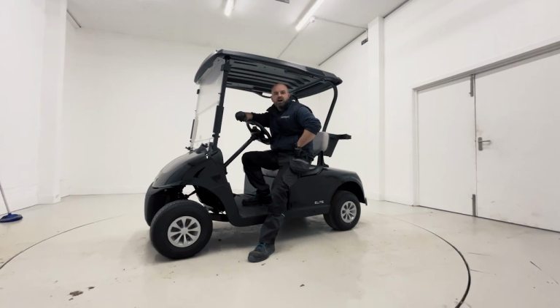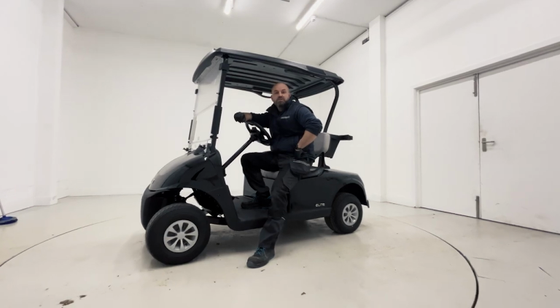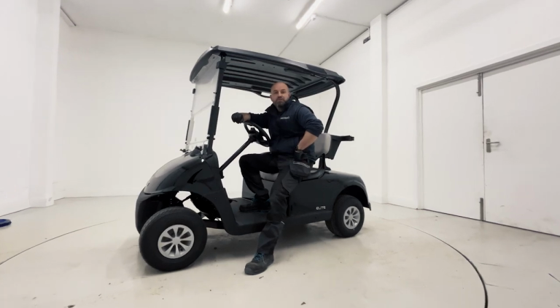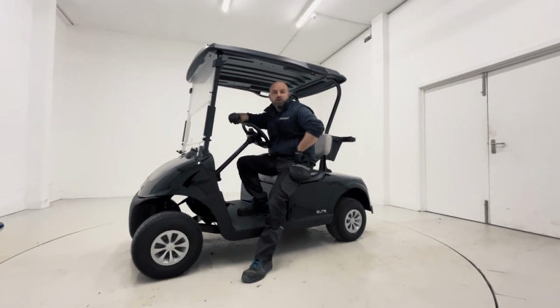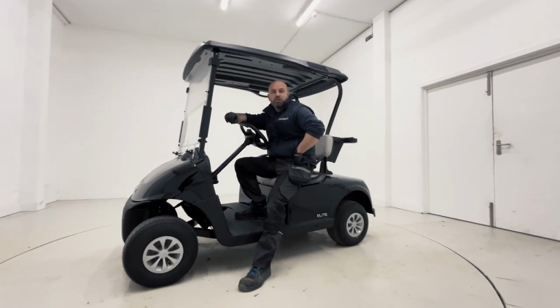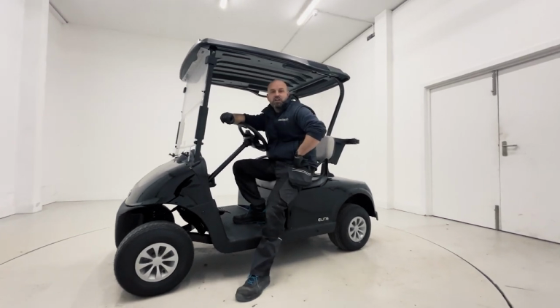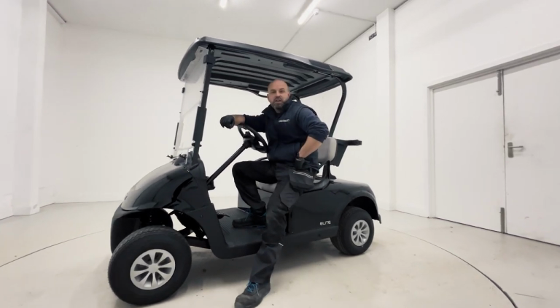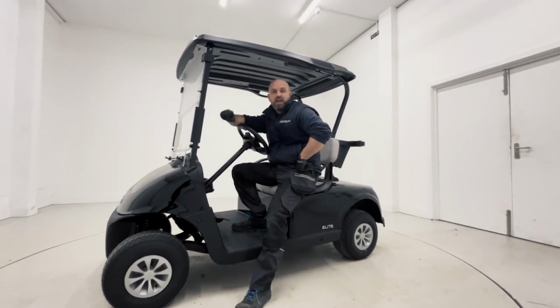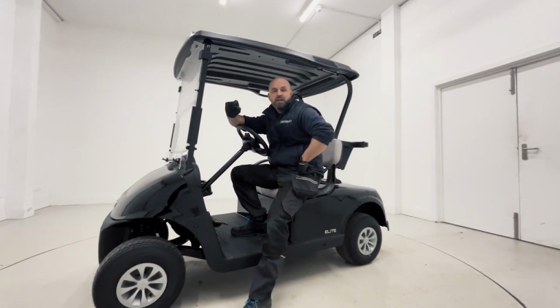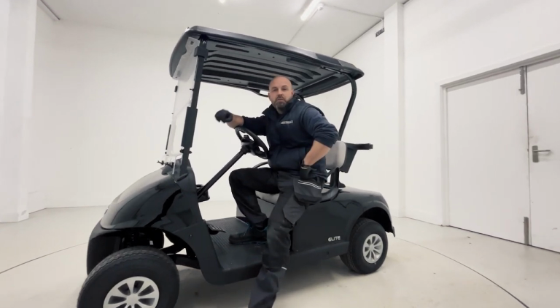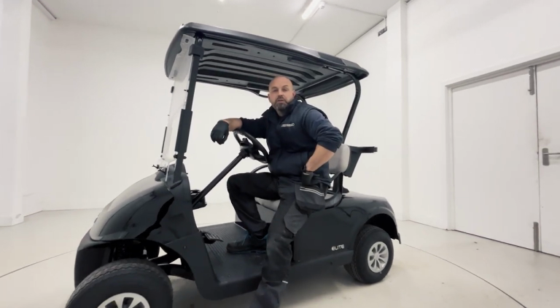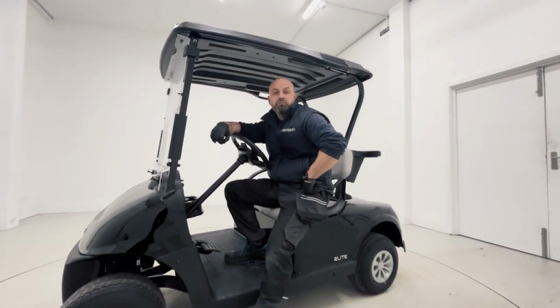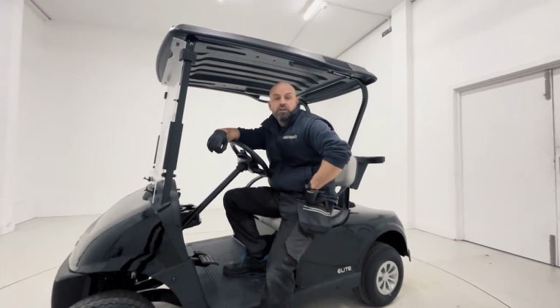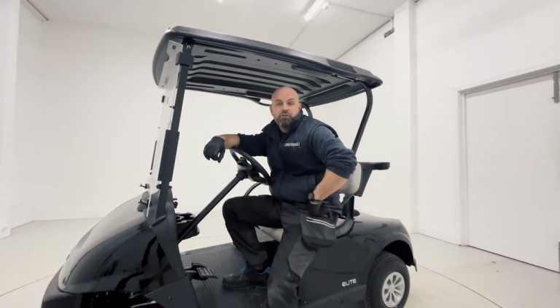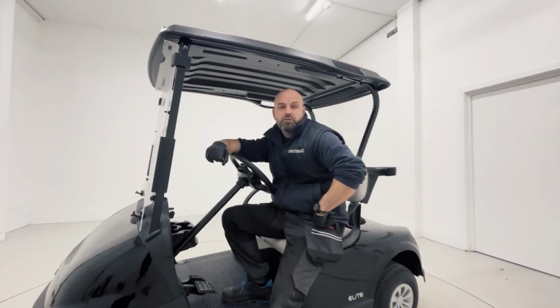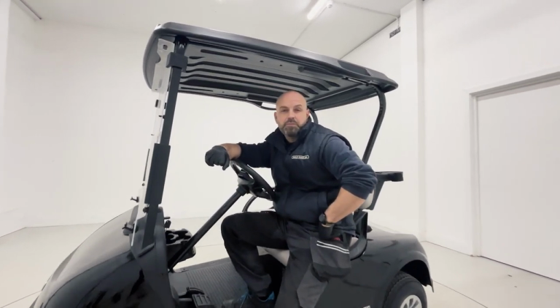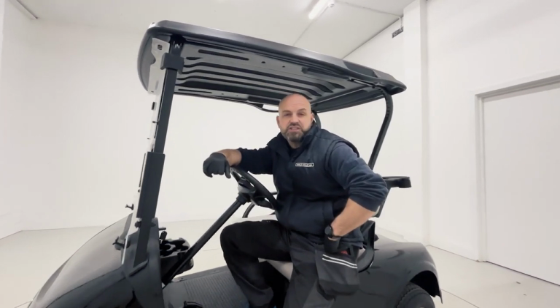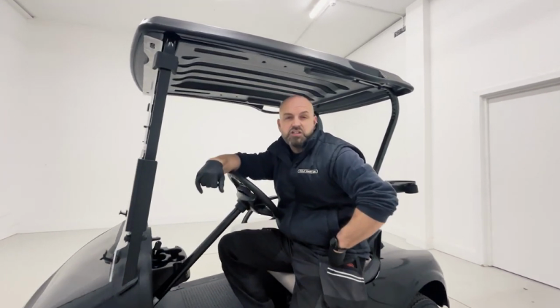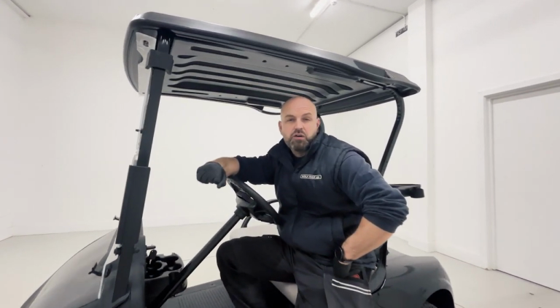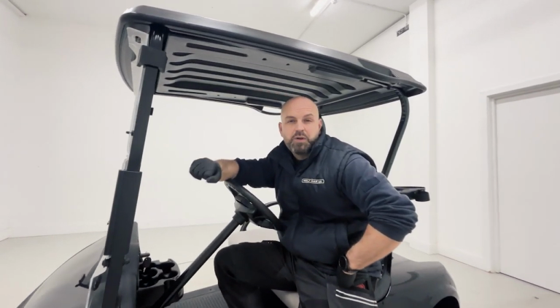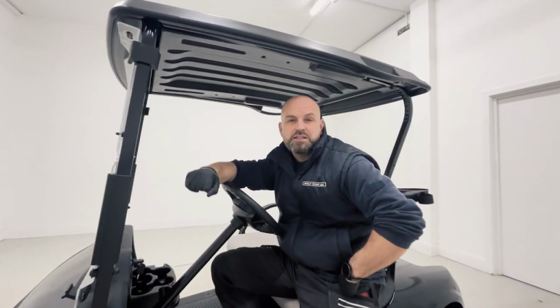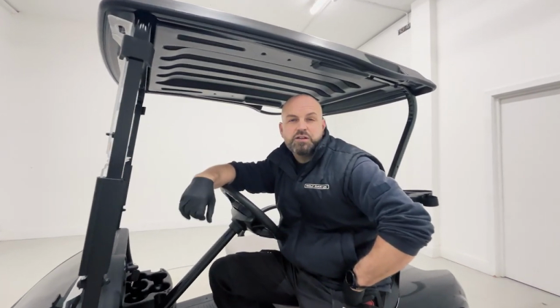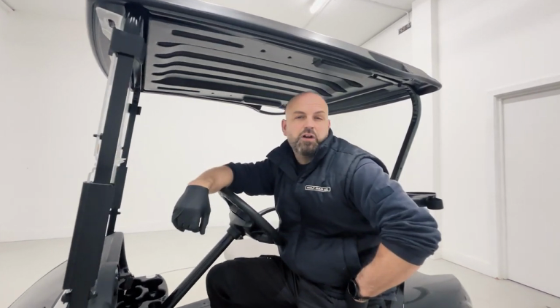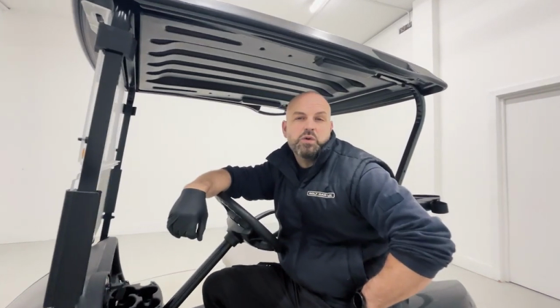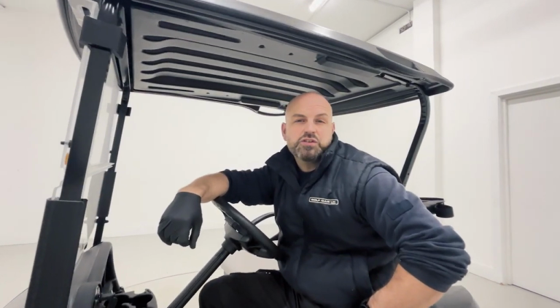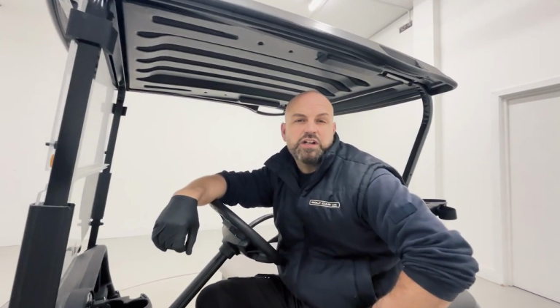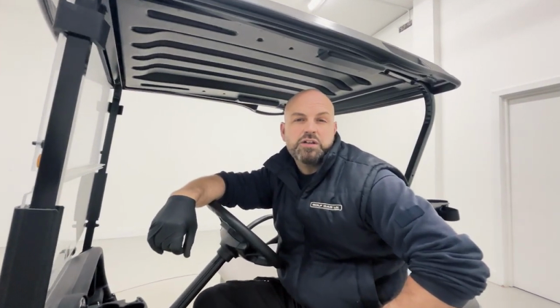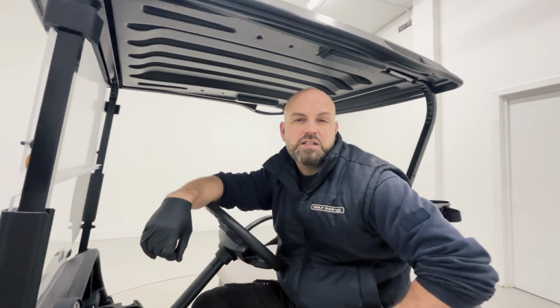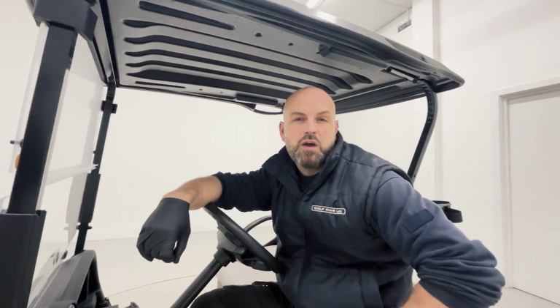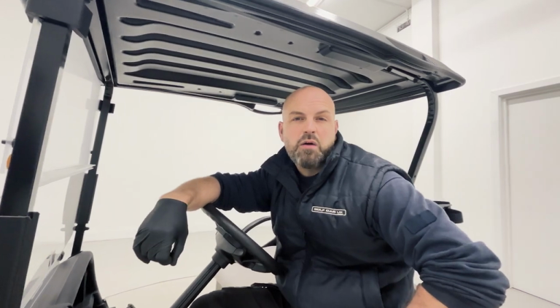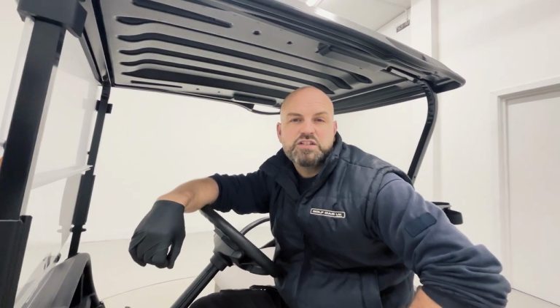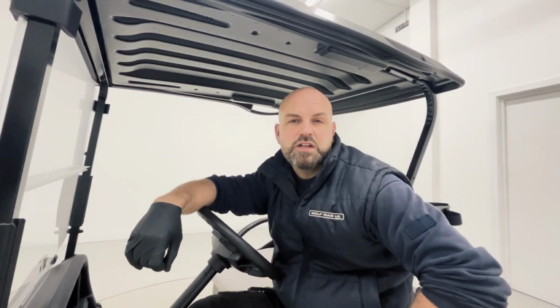Hi, I'm Dave from Golf Car UK. I'm going to be running through the correct procedure of replacing the front windscreen on the EasyGo RXB.